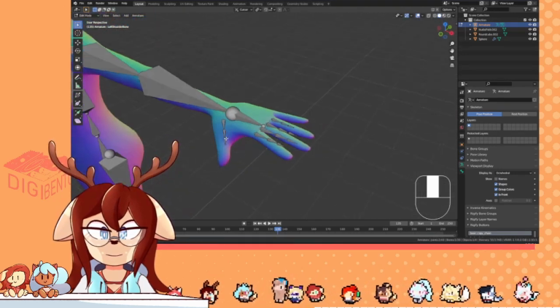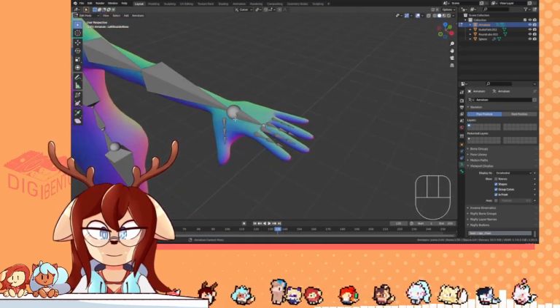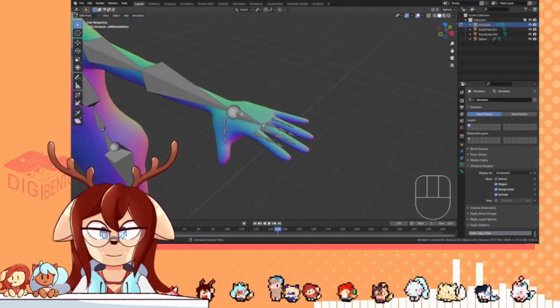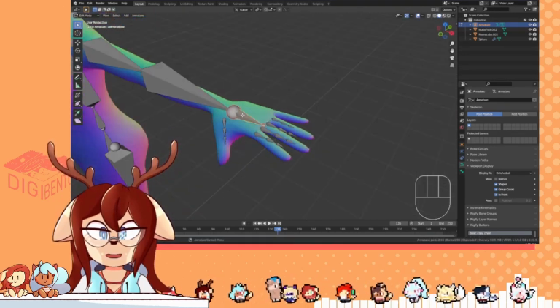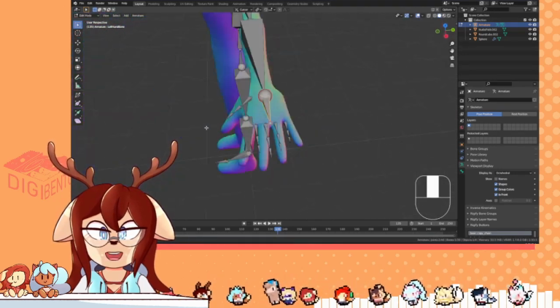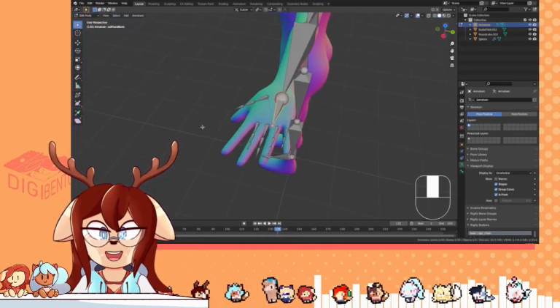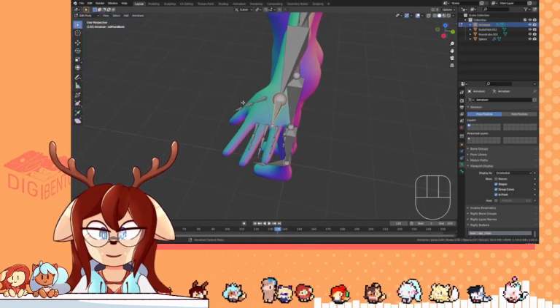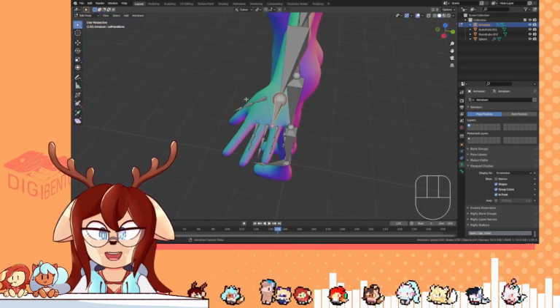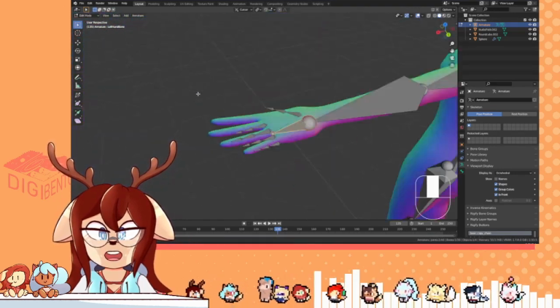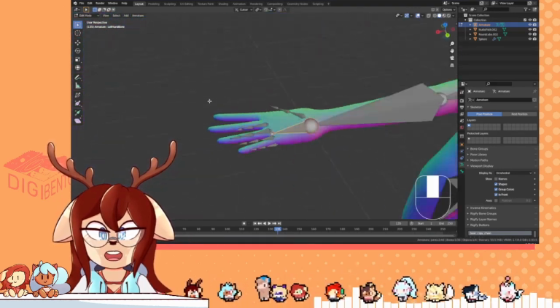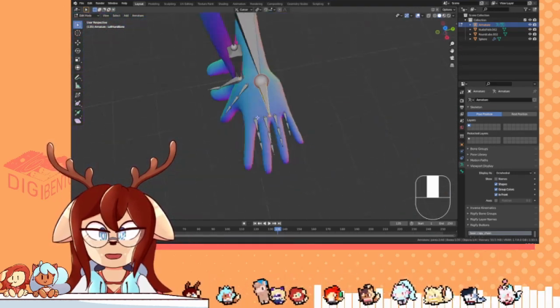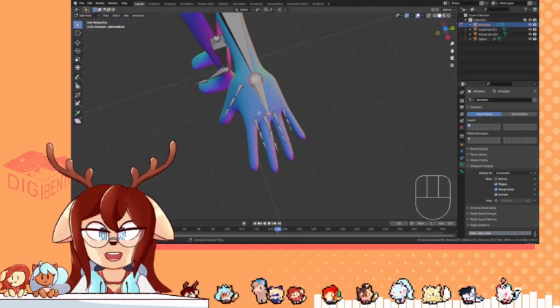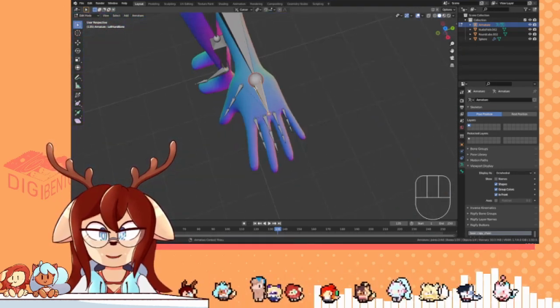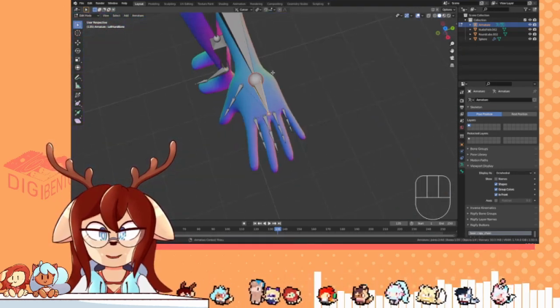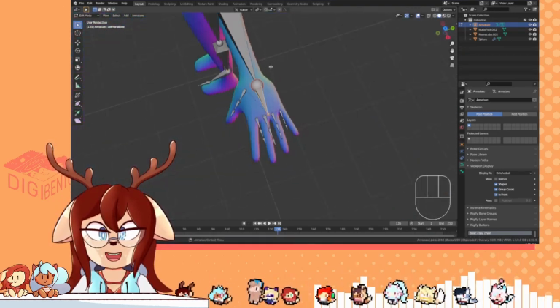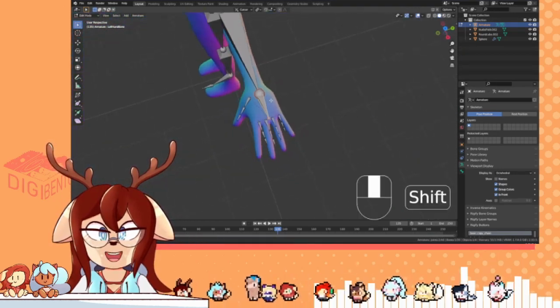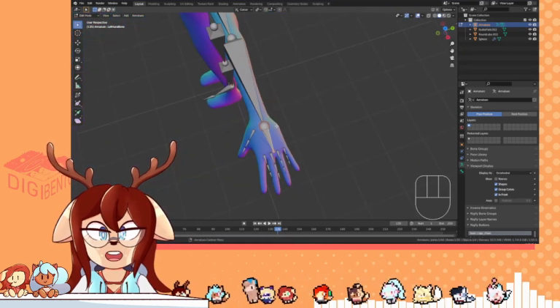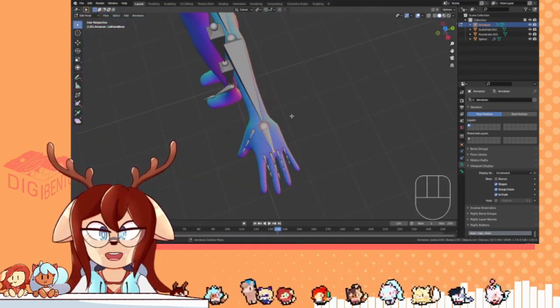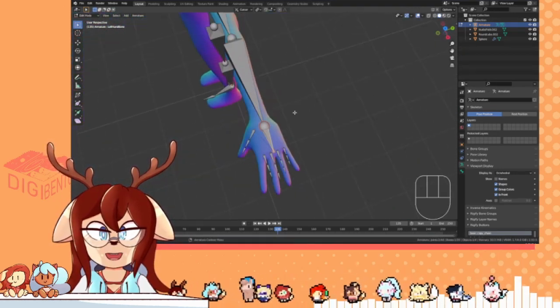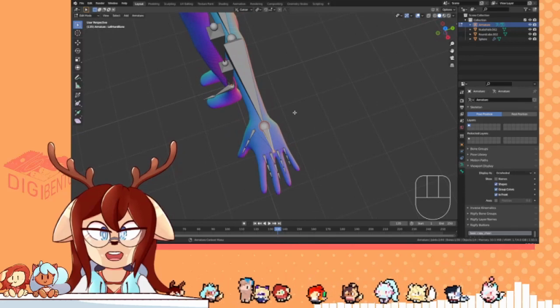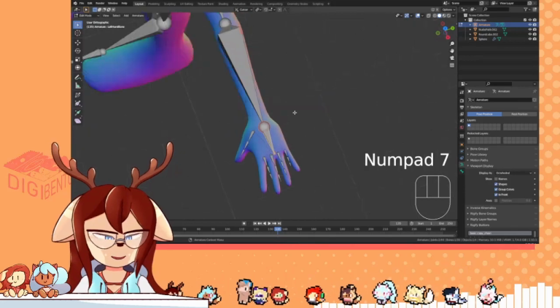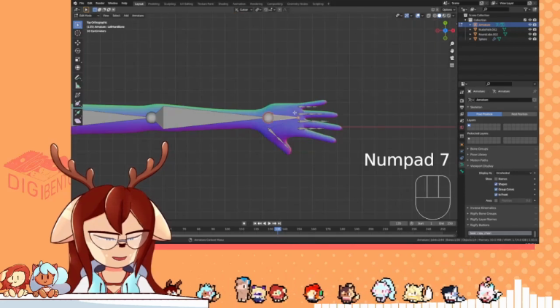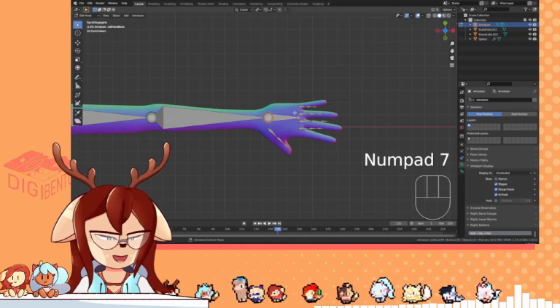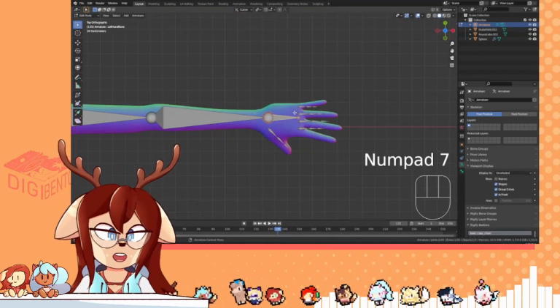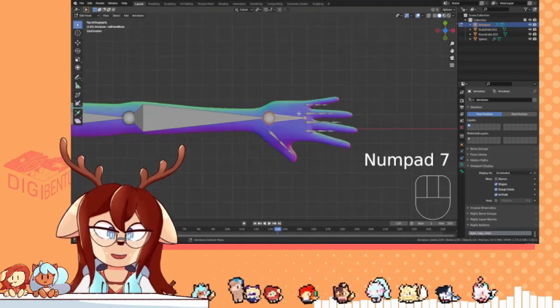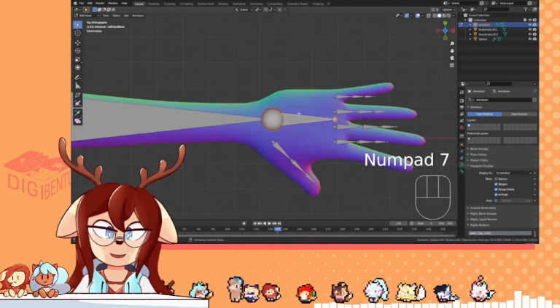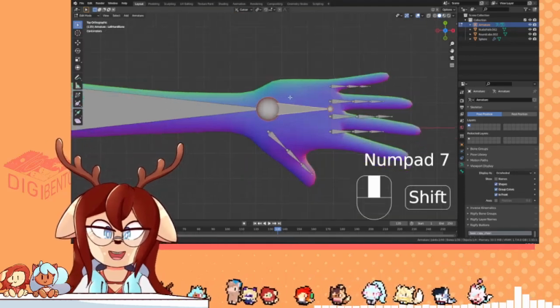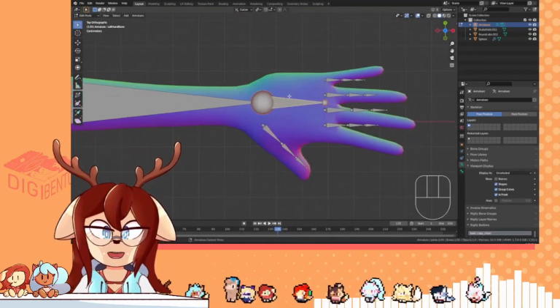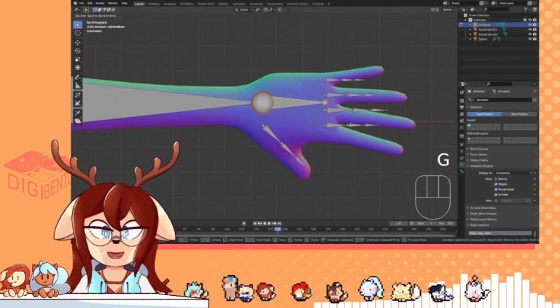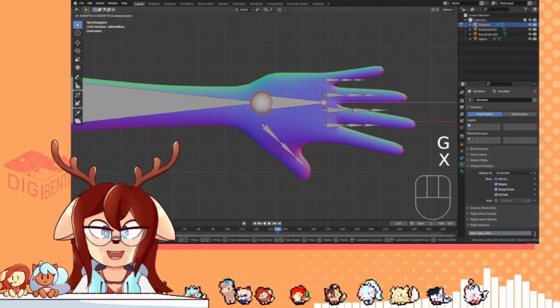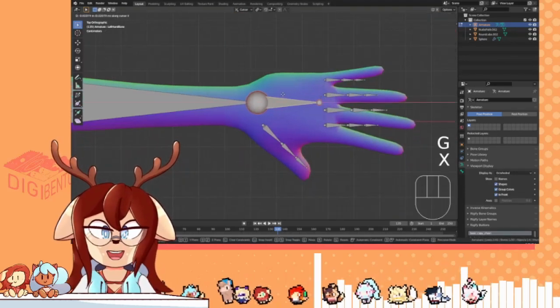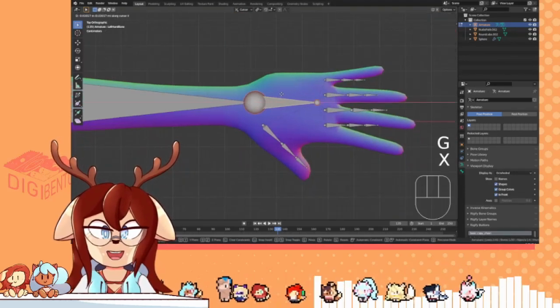This will probably not work for full body tracking, because I don't know how to set that up yet.